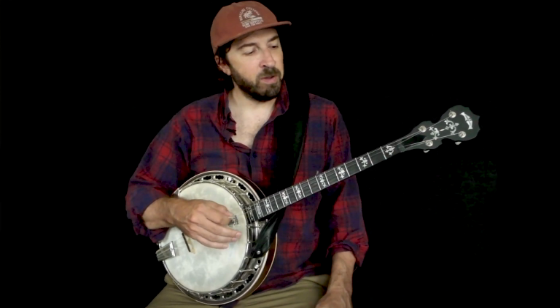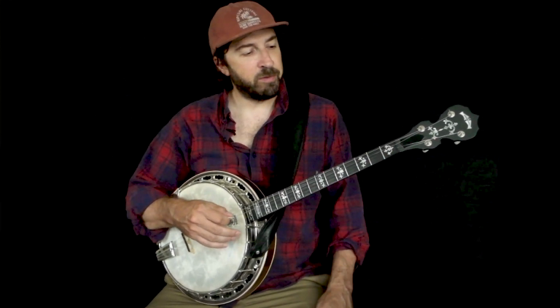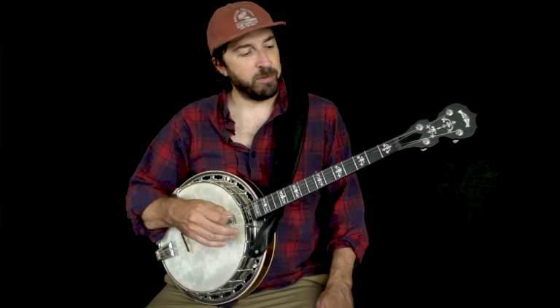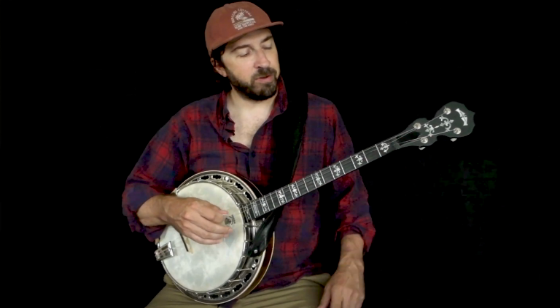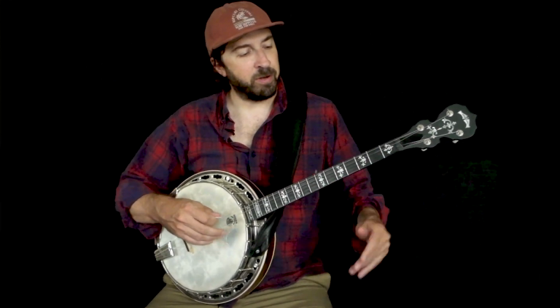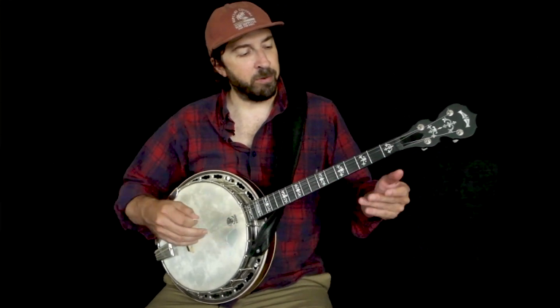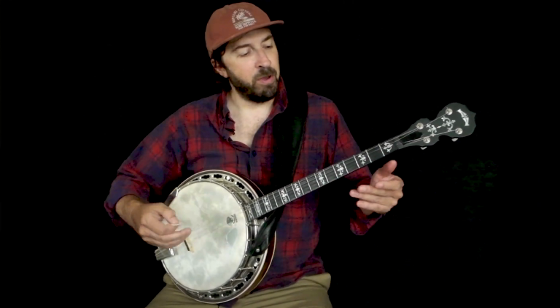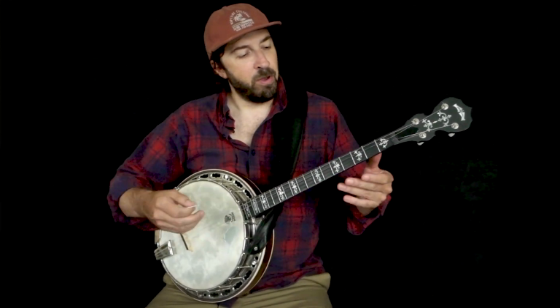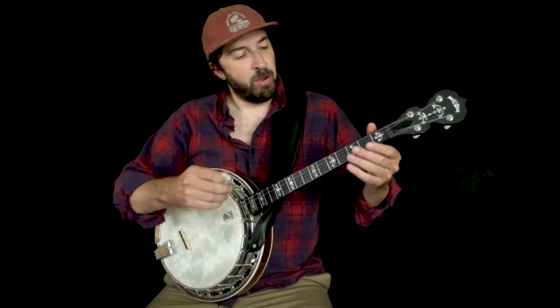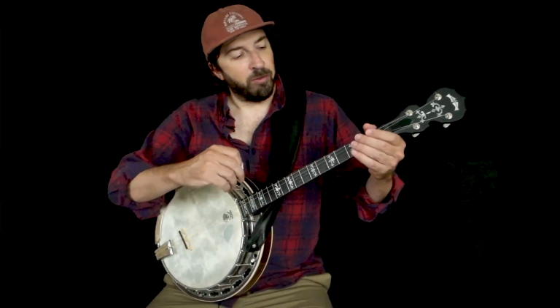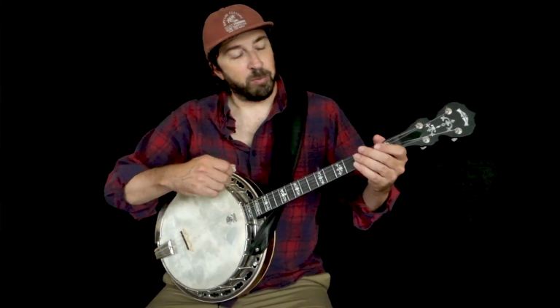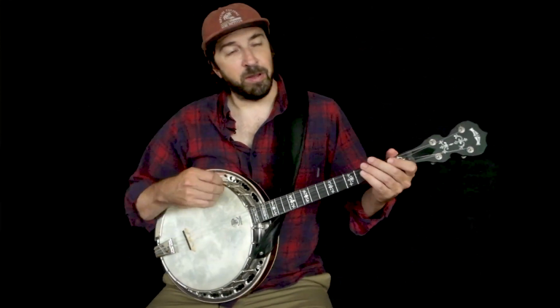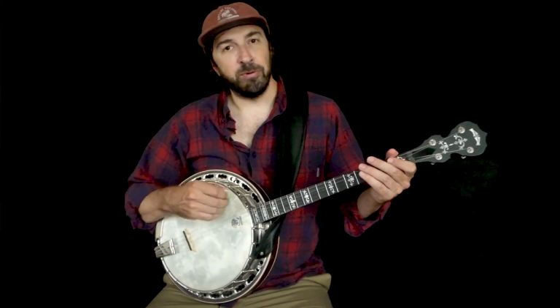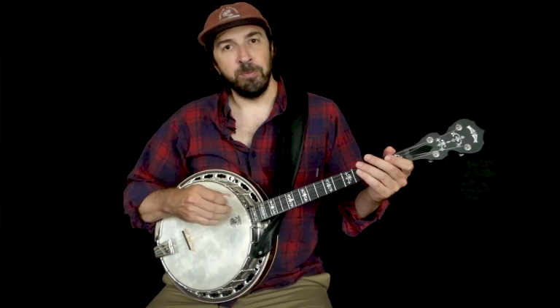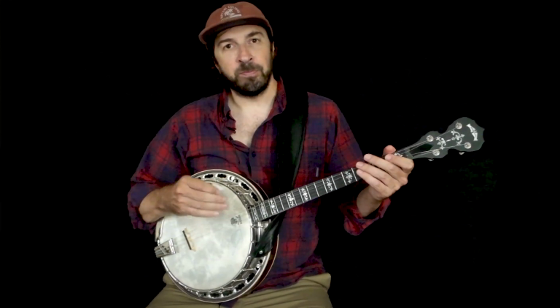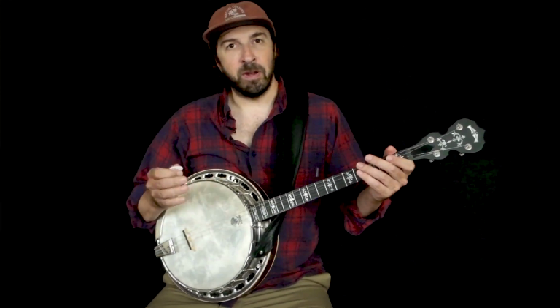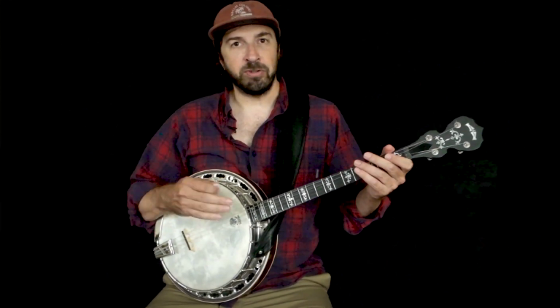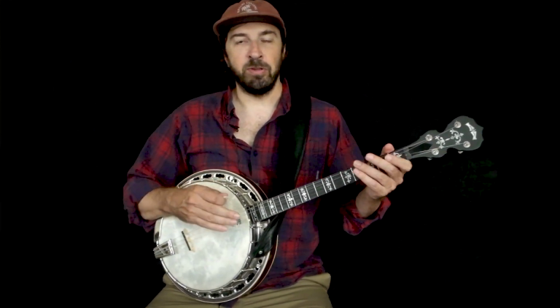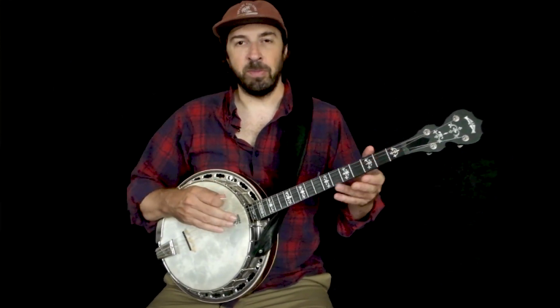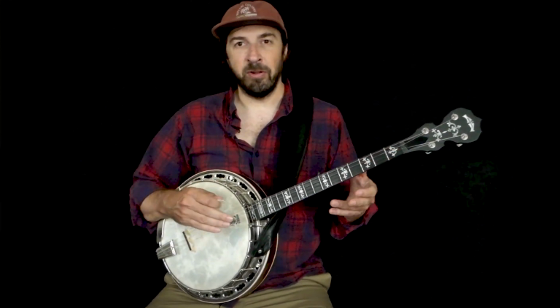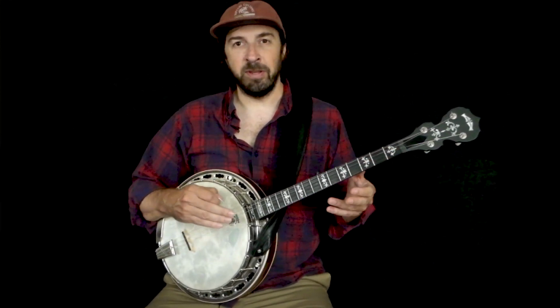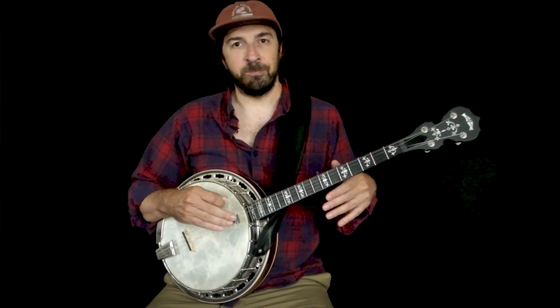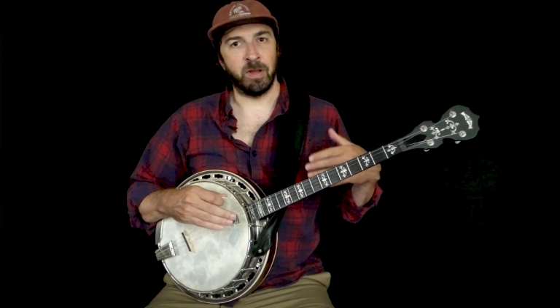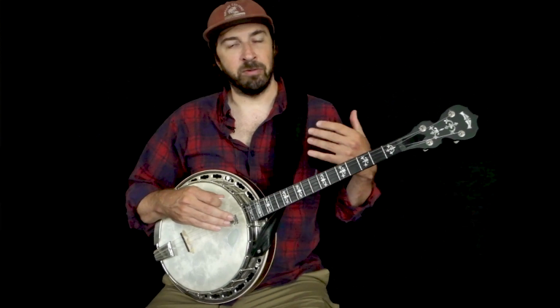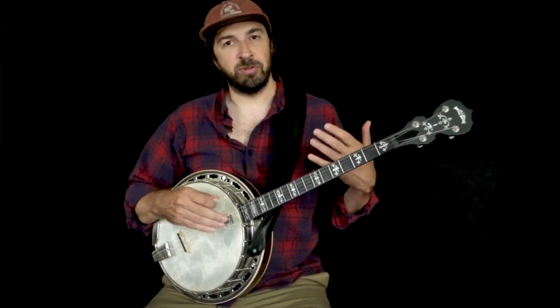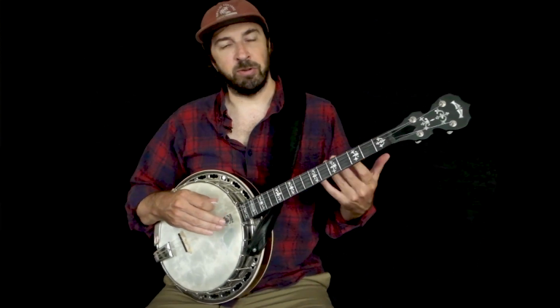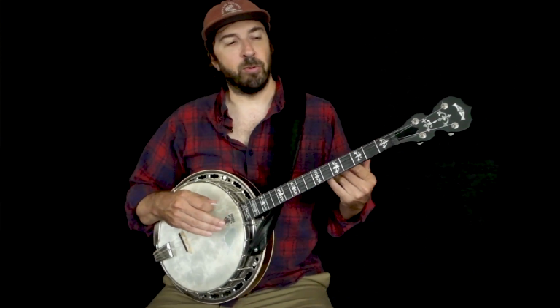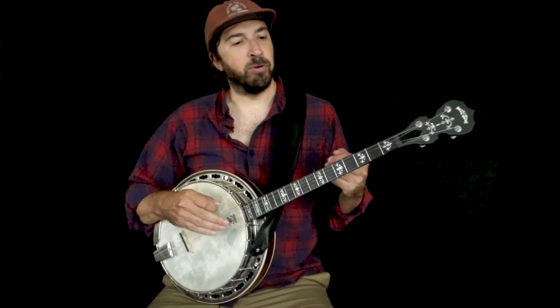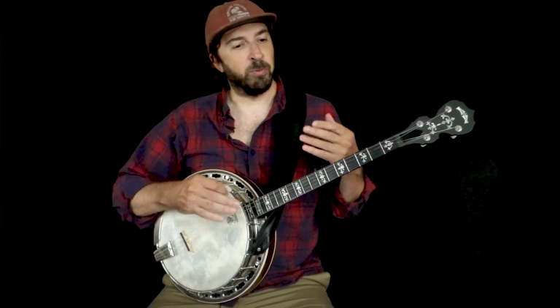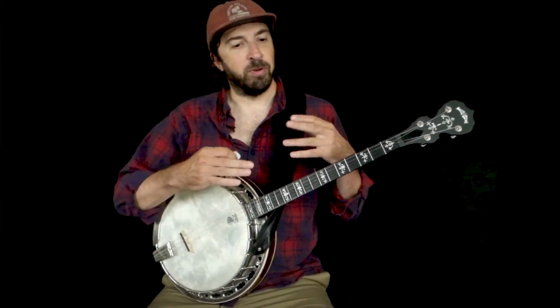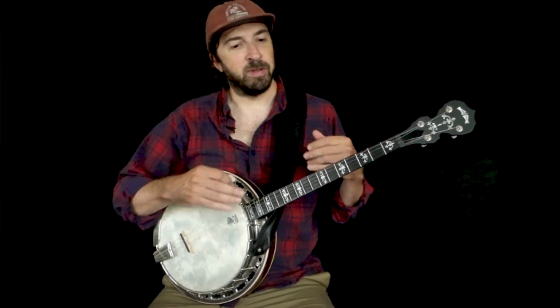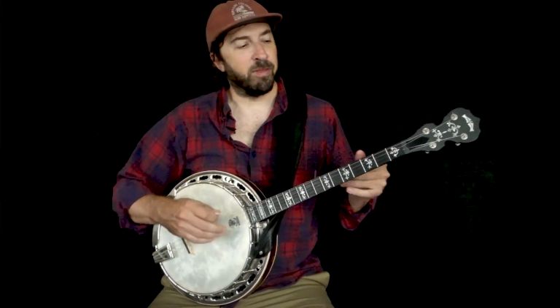So let's start here. I'll just play it through and then I'll show you the melody, the chords, and we'll put it together.